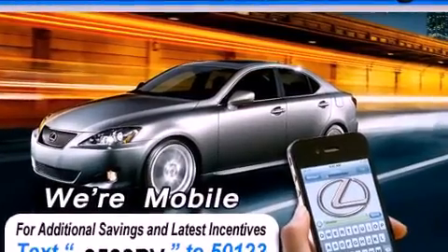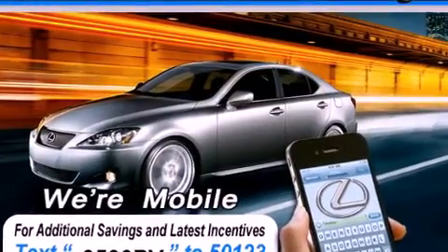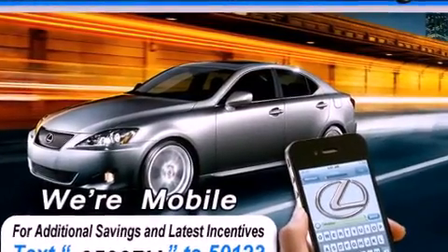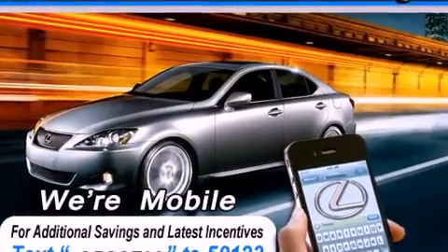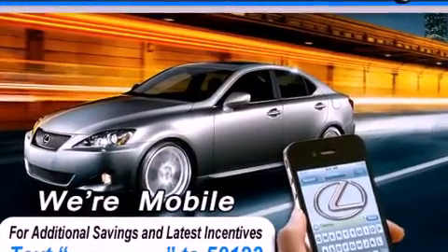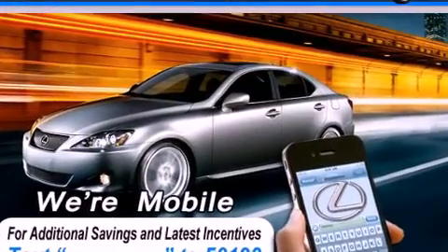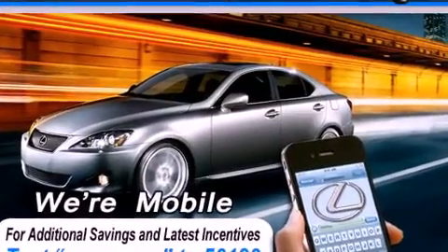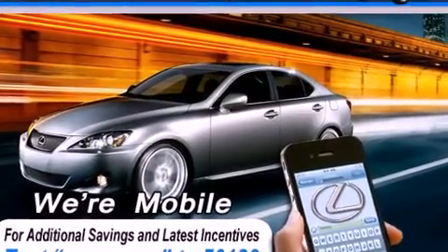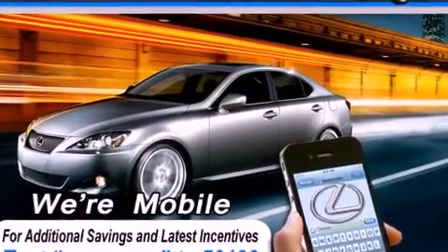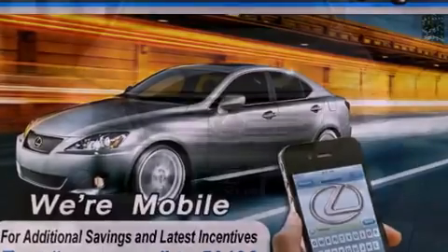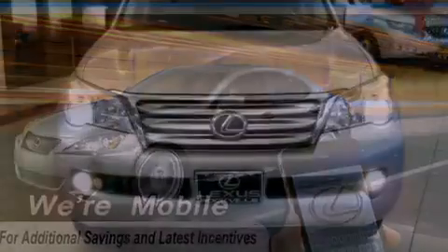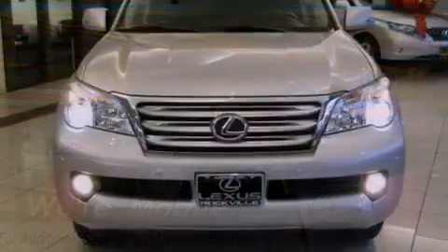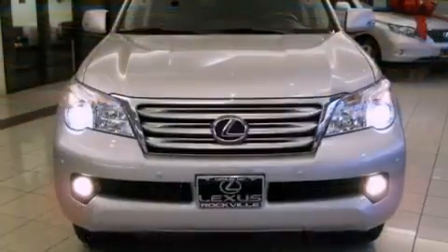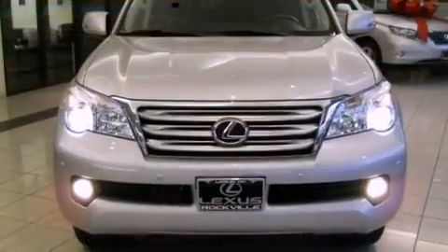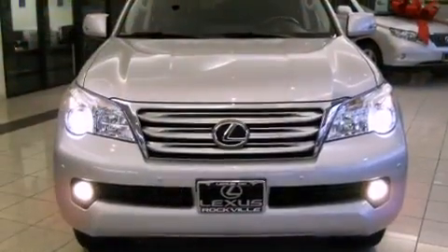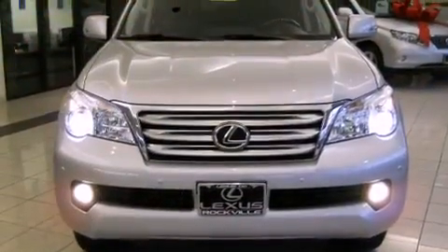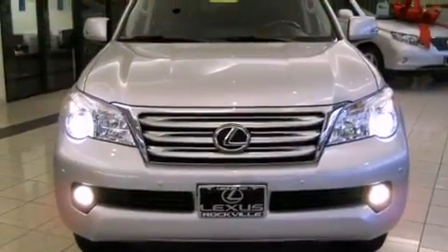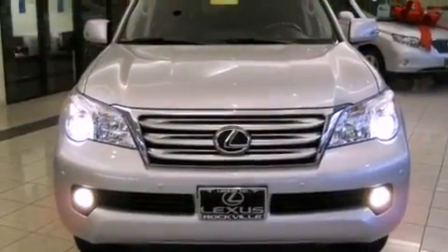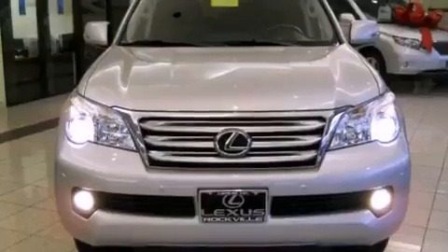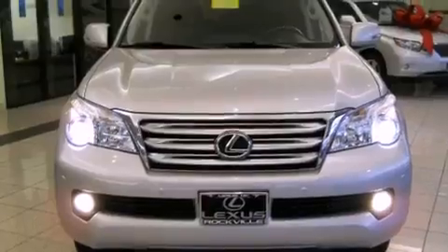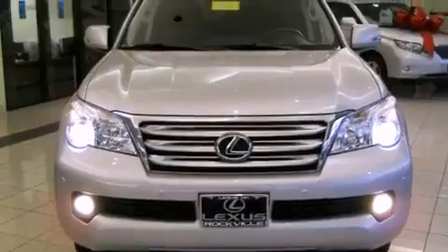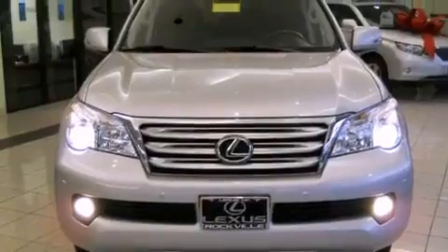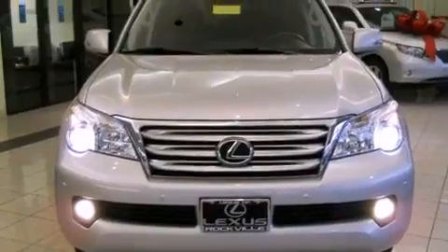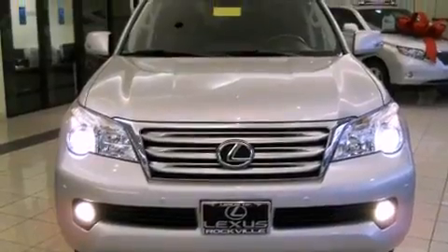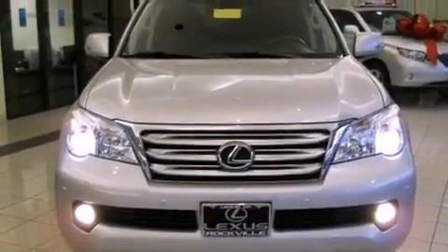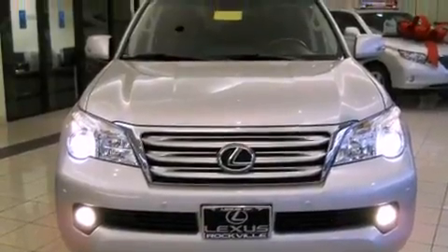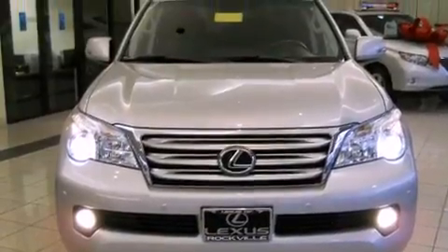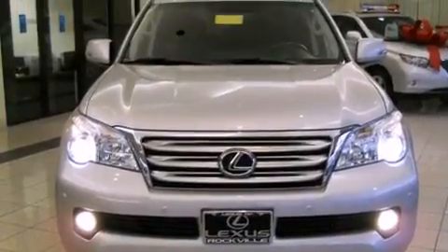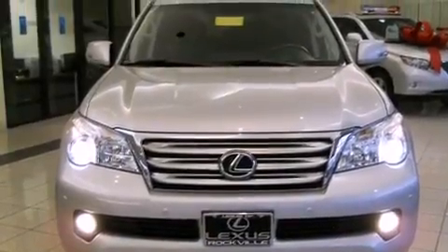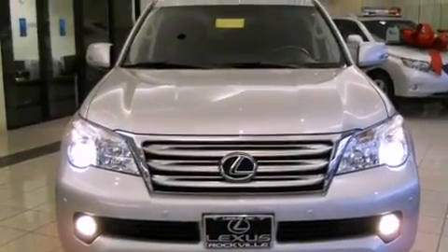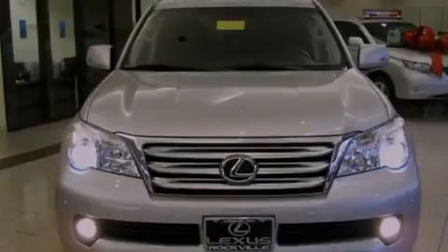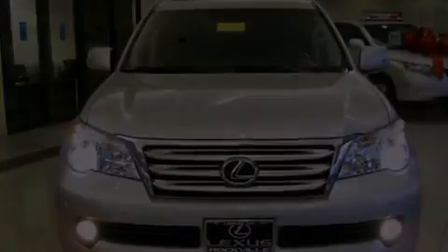Its top features include a power sunroof, heated front seats, high-intensity headlights, alloy wheels, and many other features.